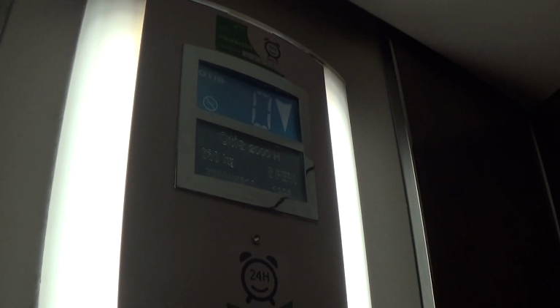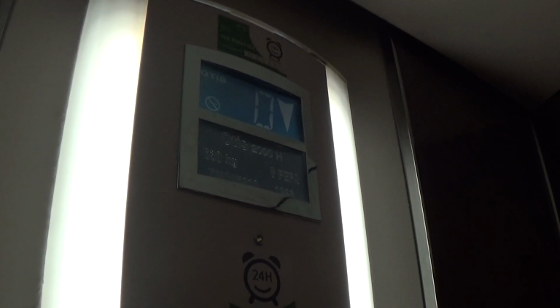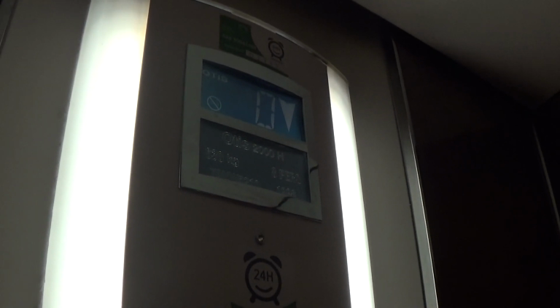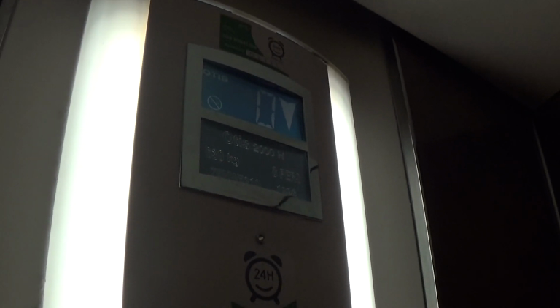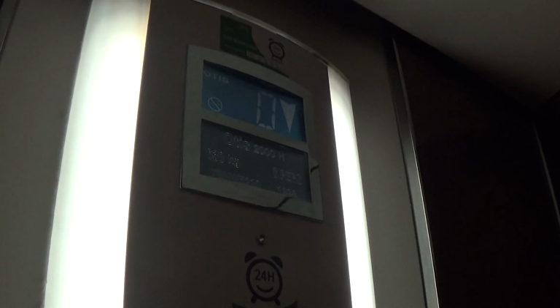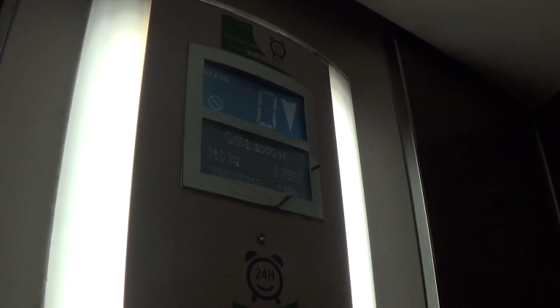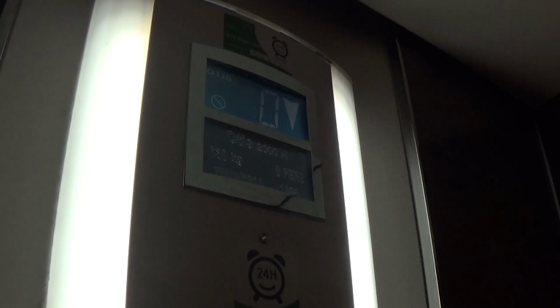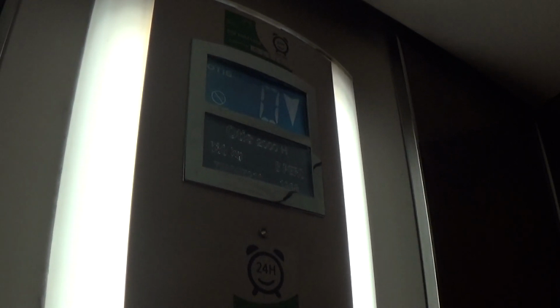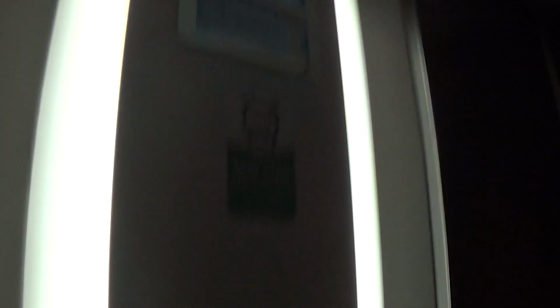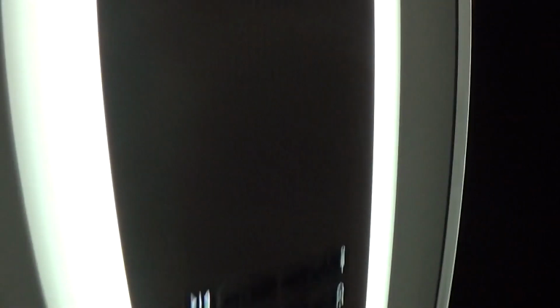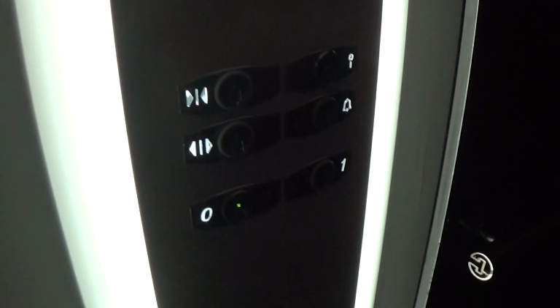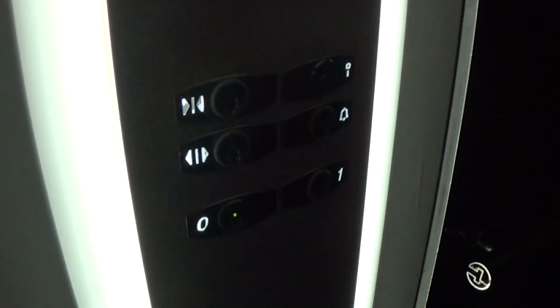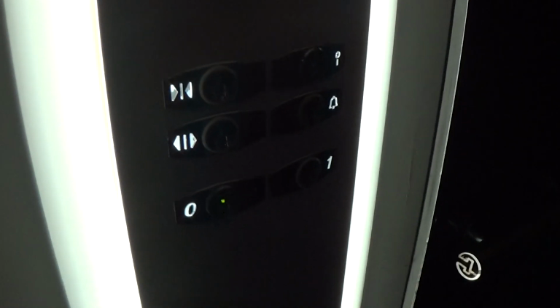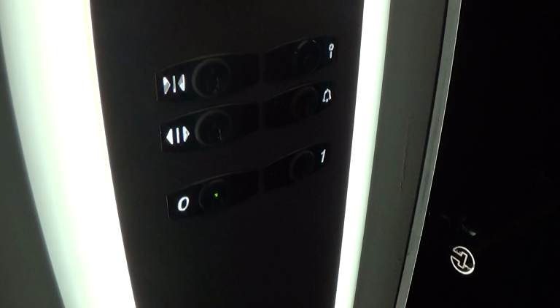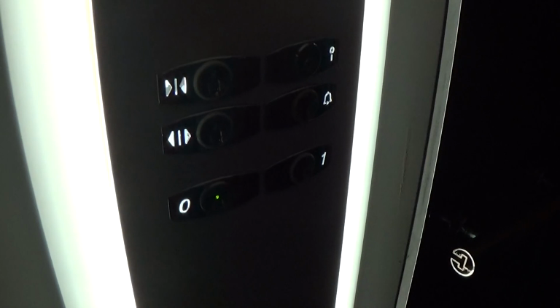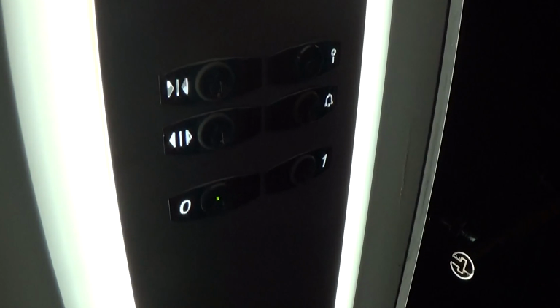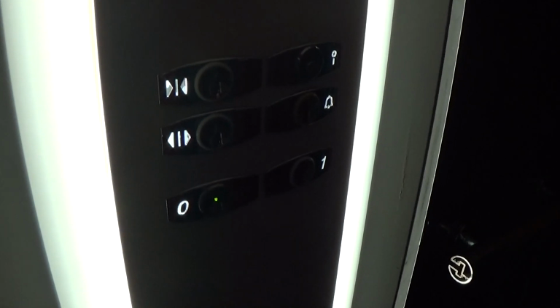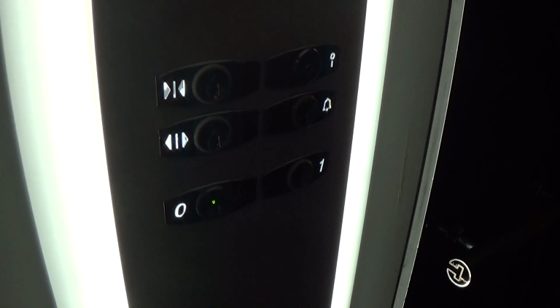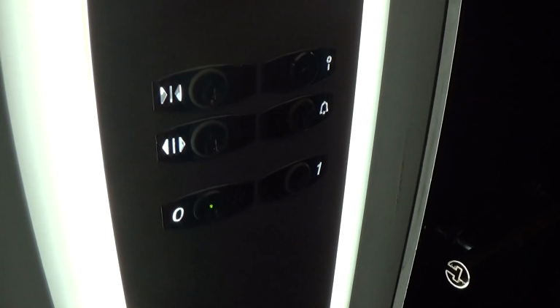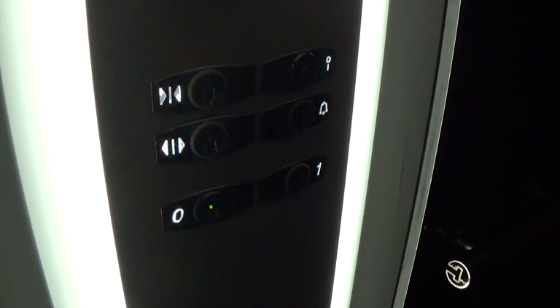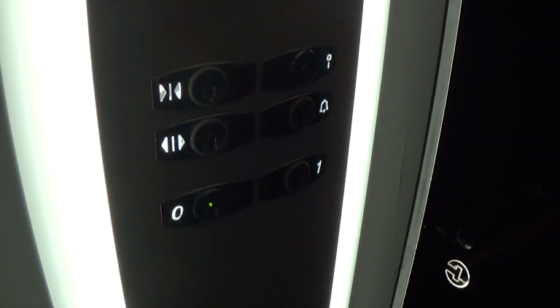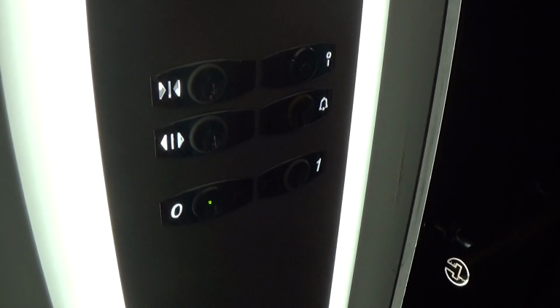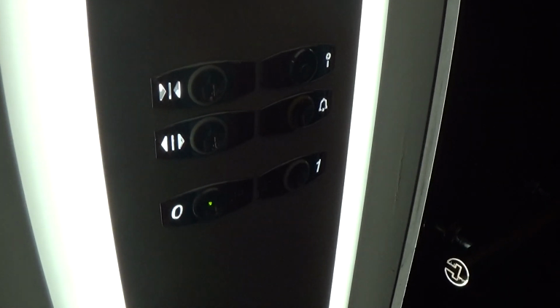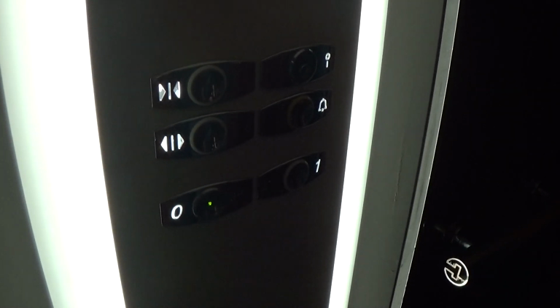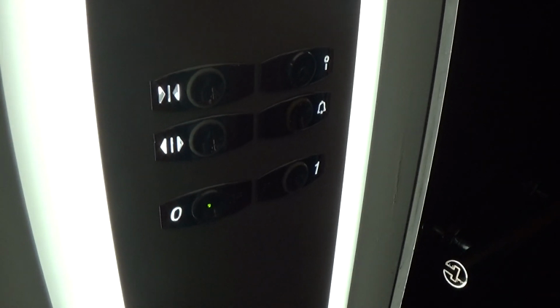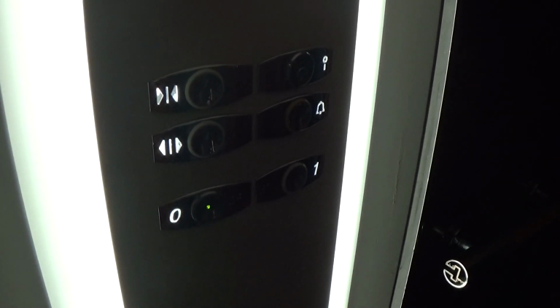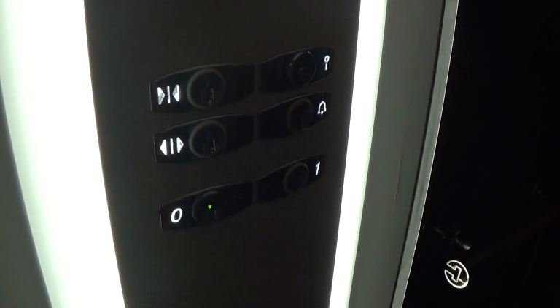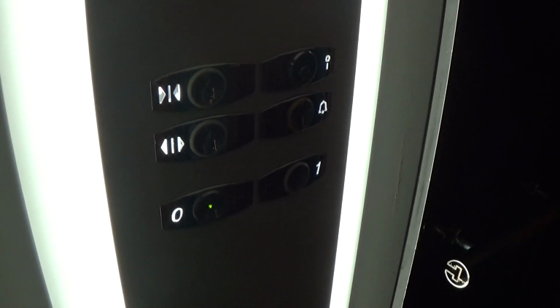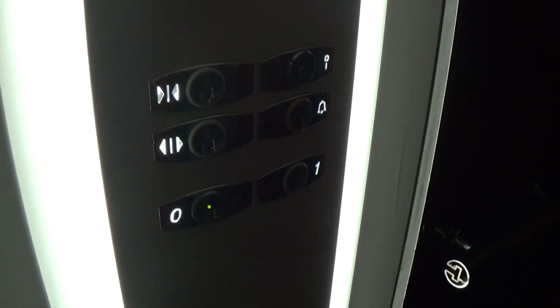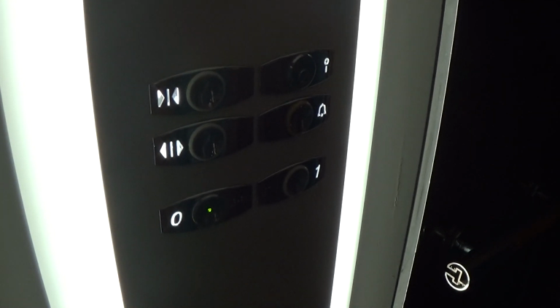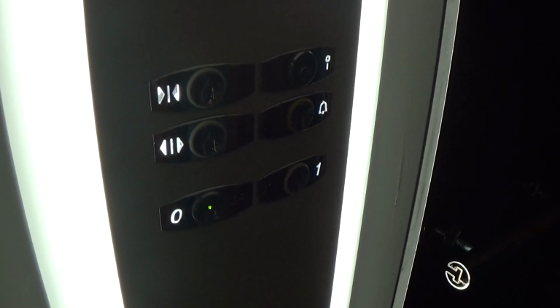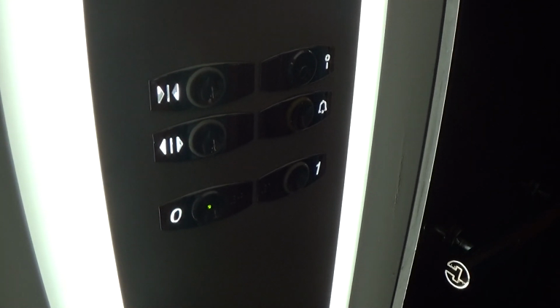Here we are back down at zero. Let's take it over a bit to level. So slow.